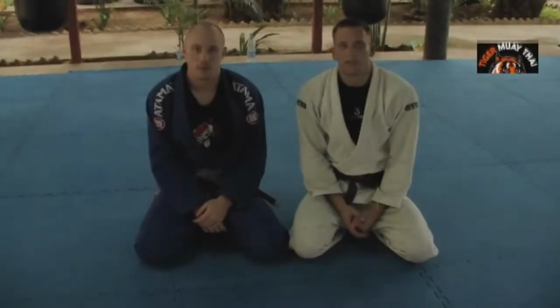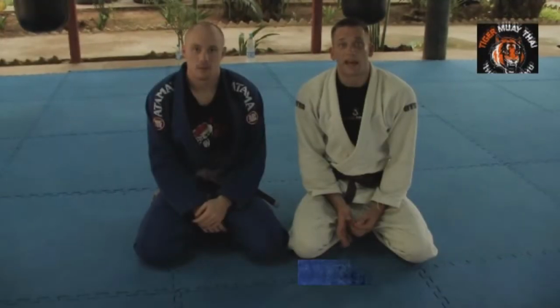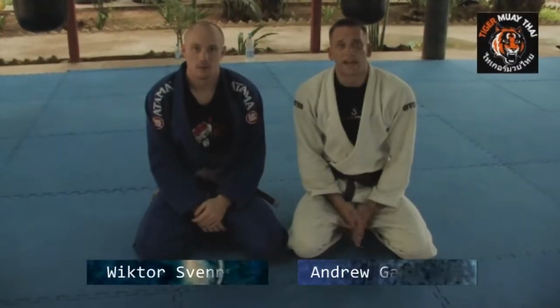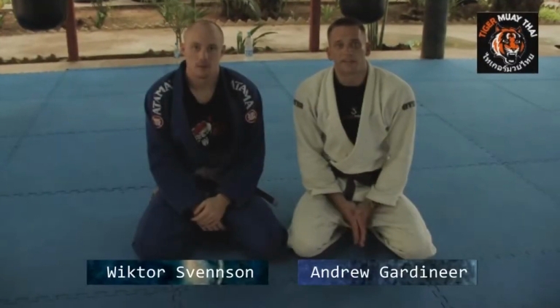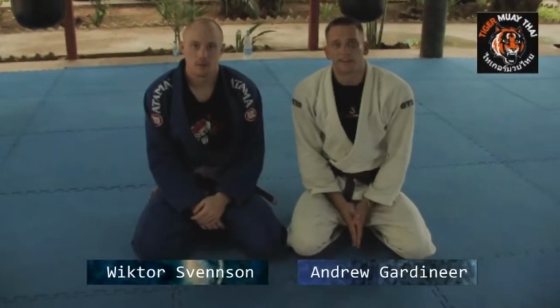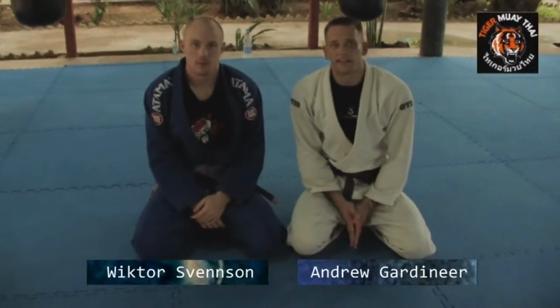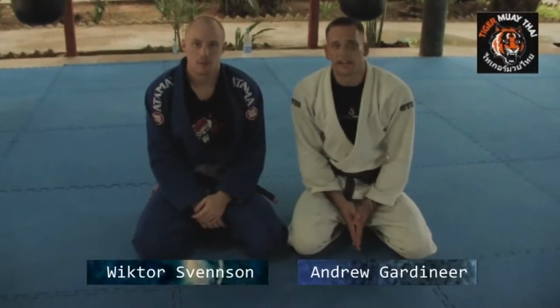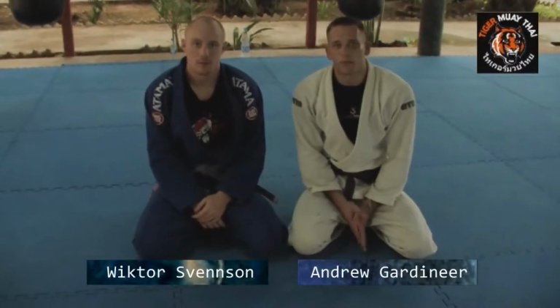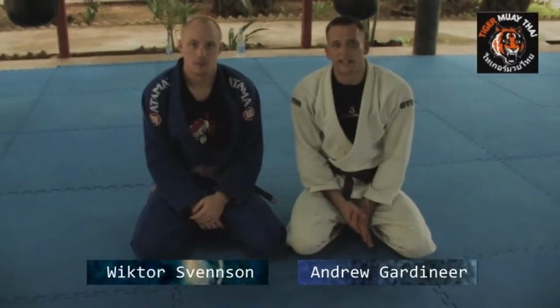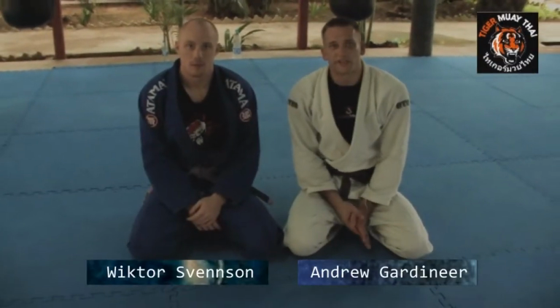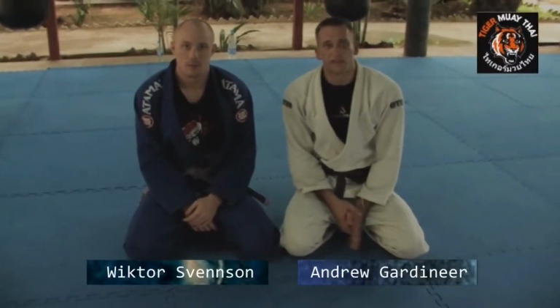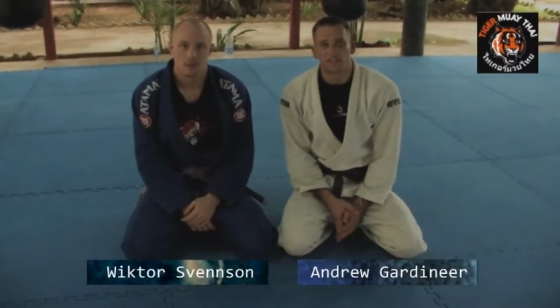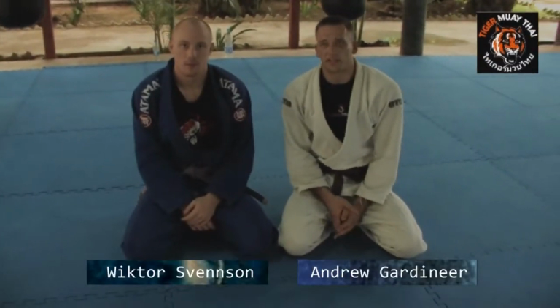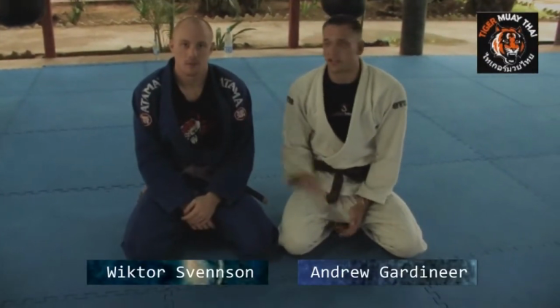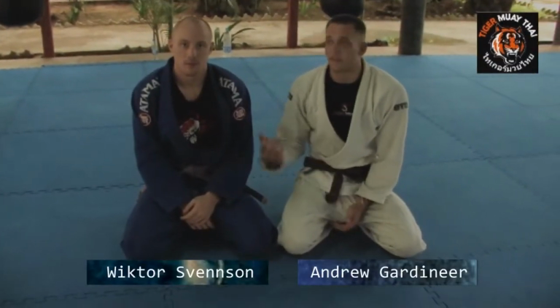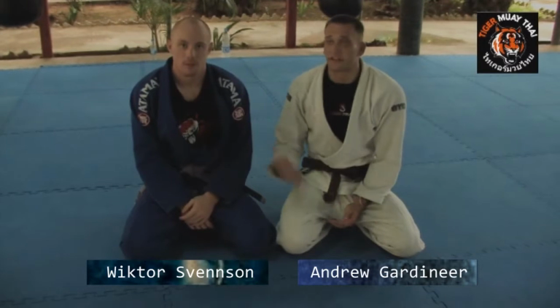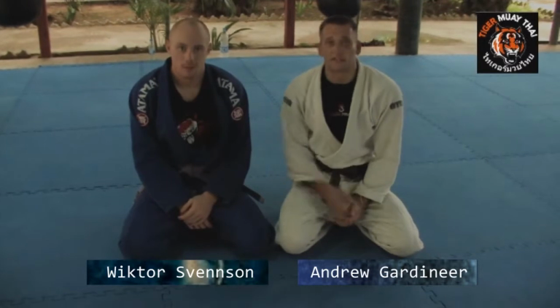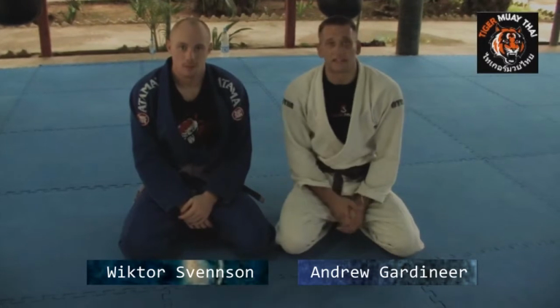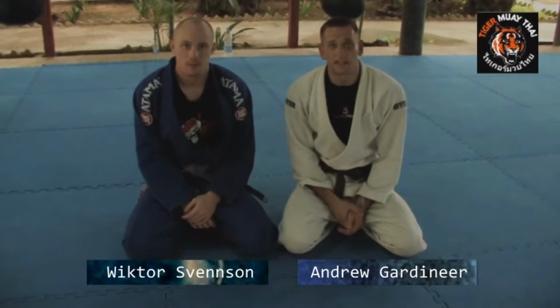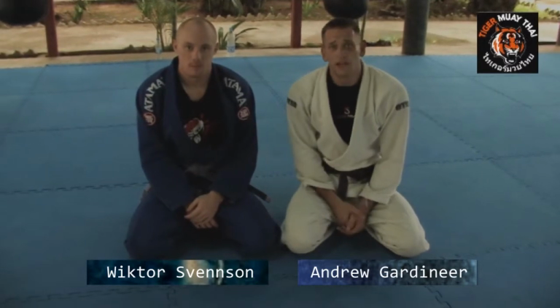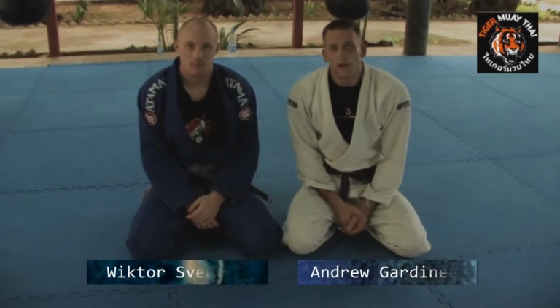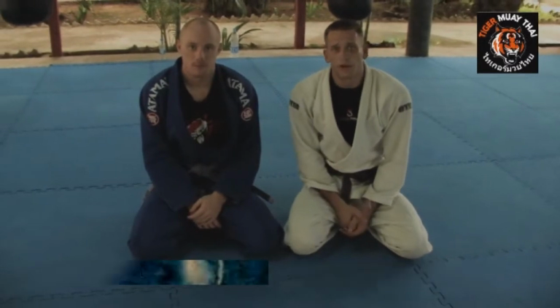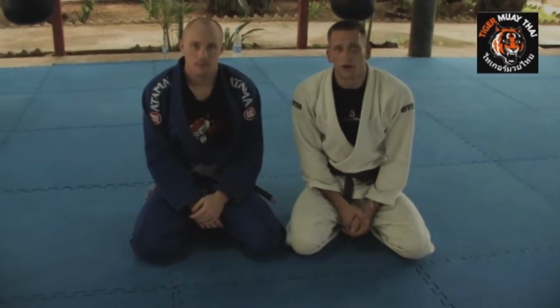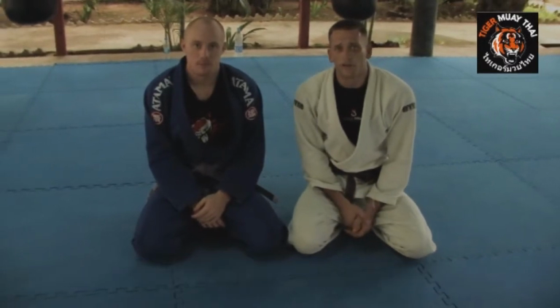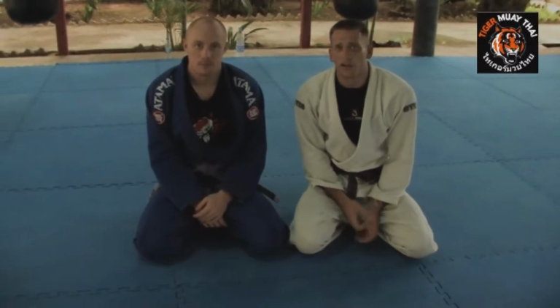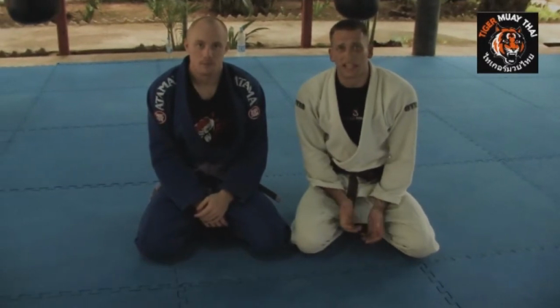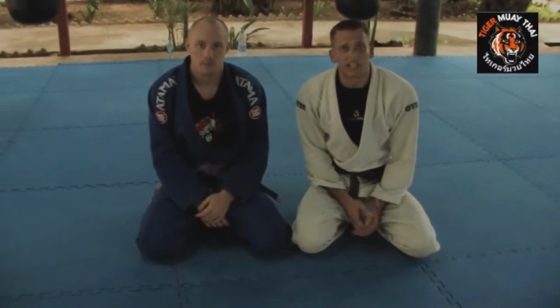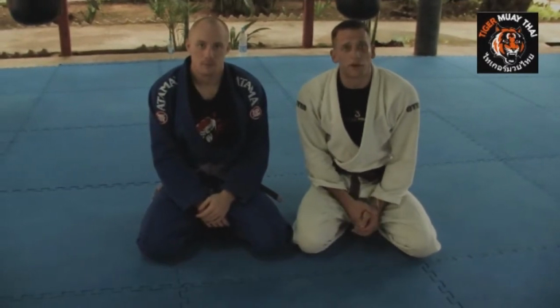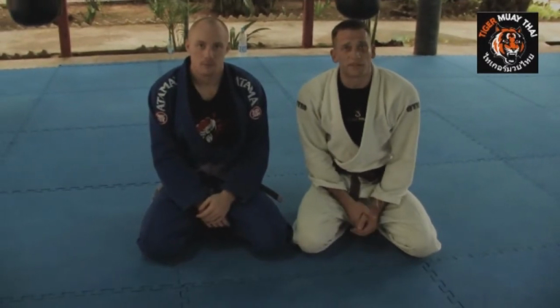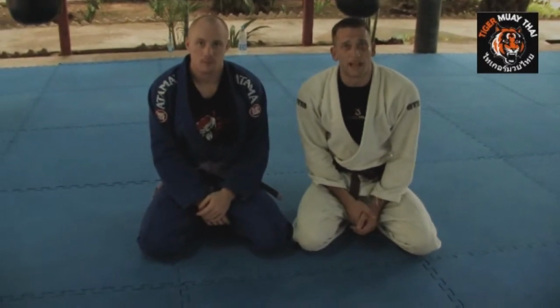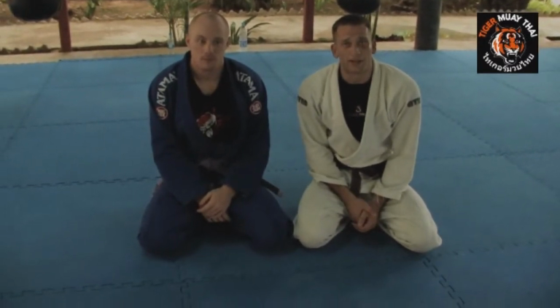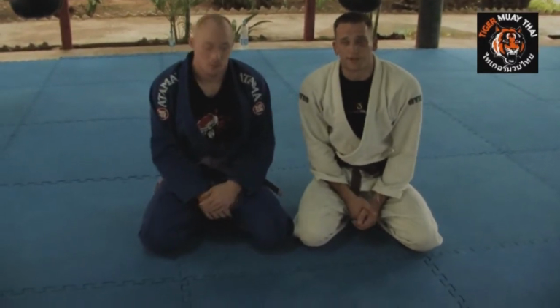Hi, Andrew Gardner, Tiger Muay Thai Training Facility here with Victor Svensson. I'm going to go over a gi choke from side control.